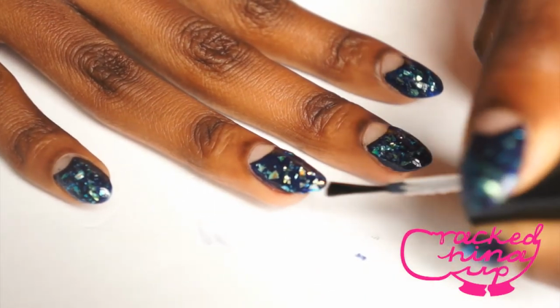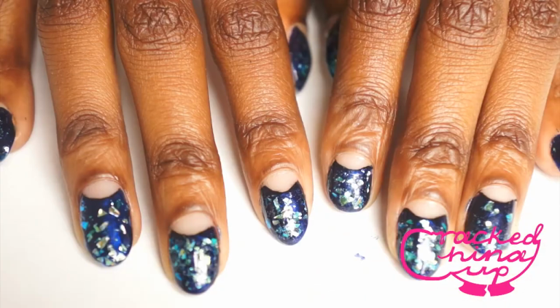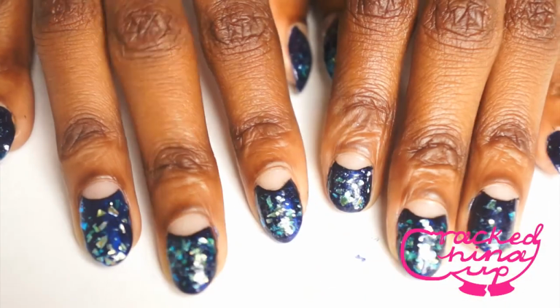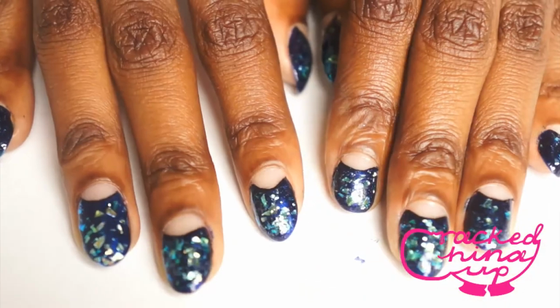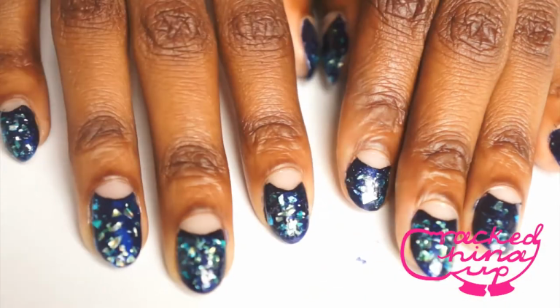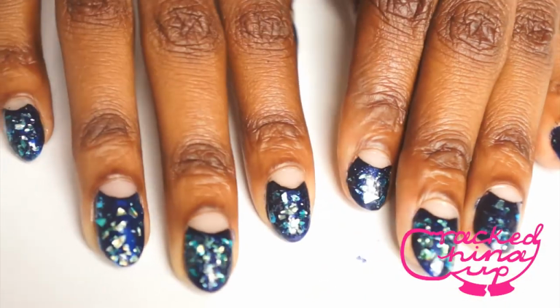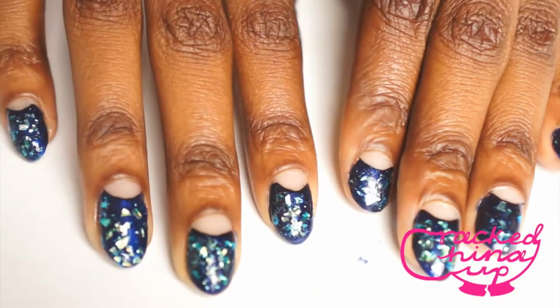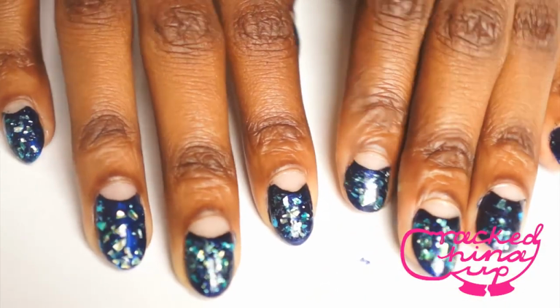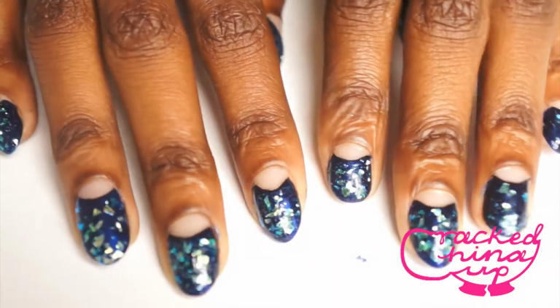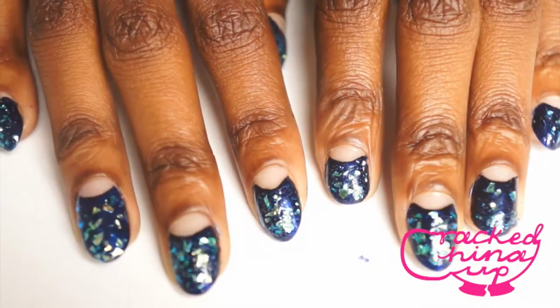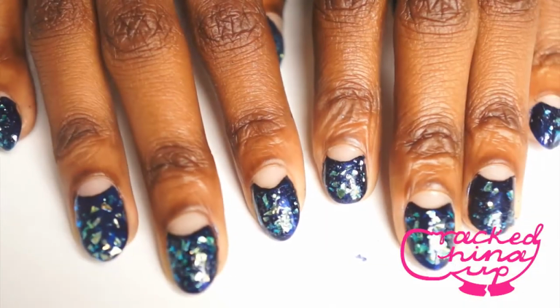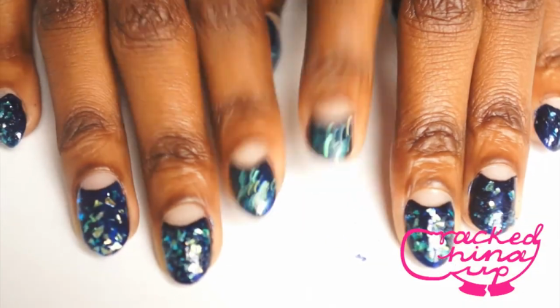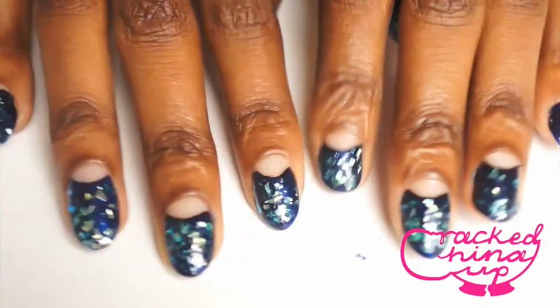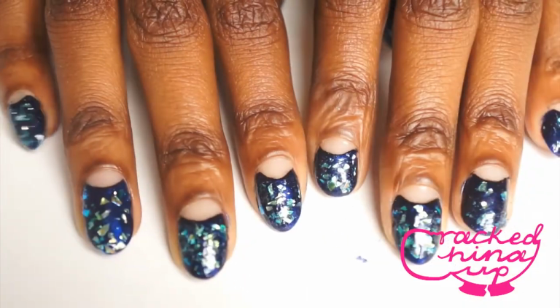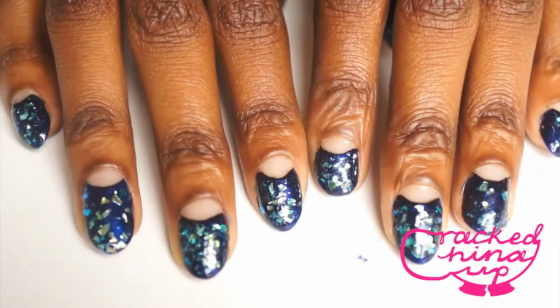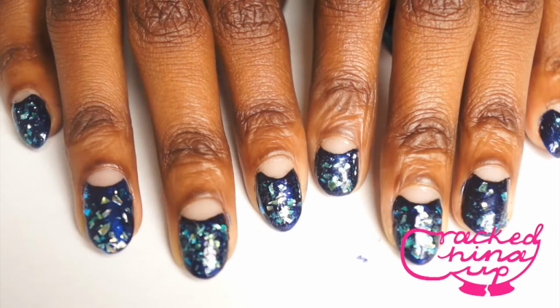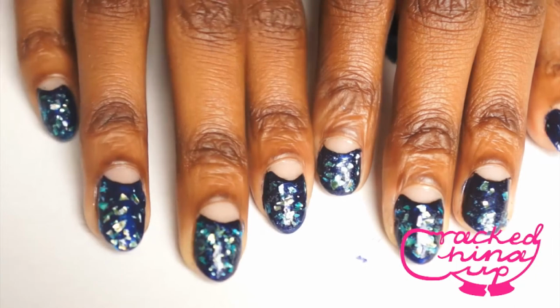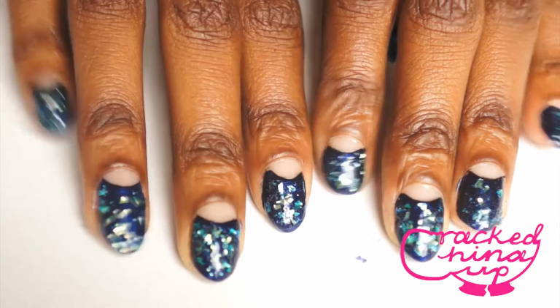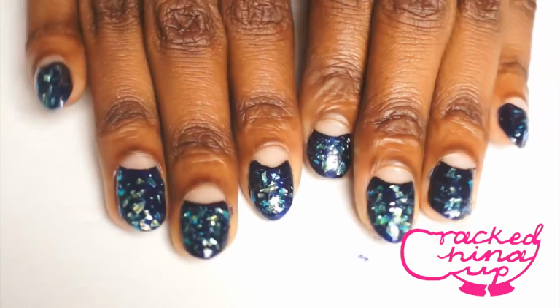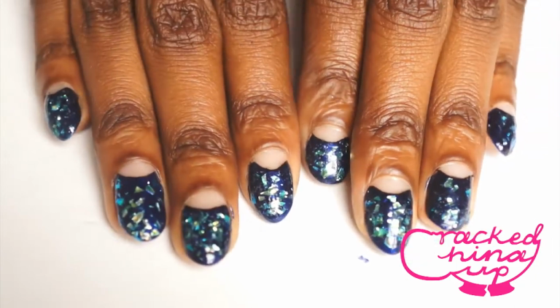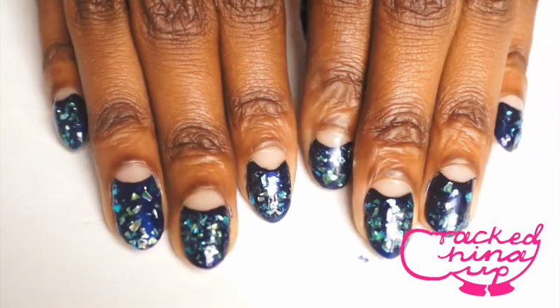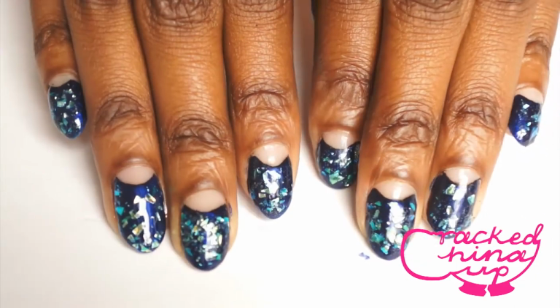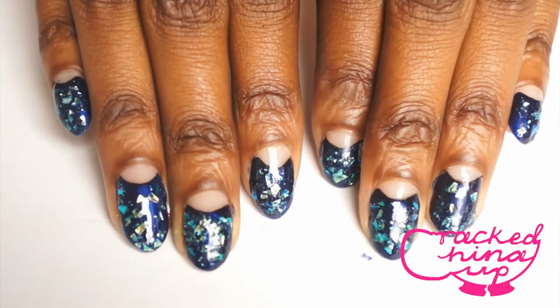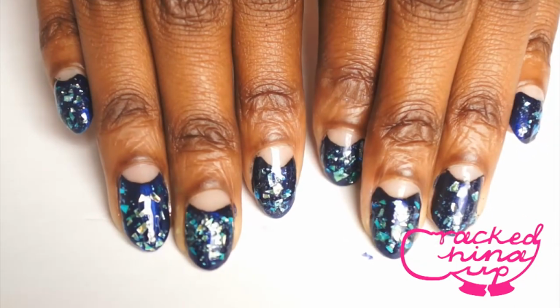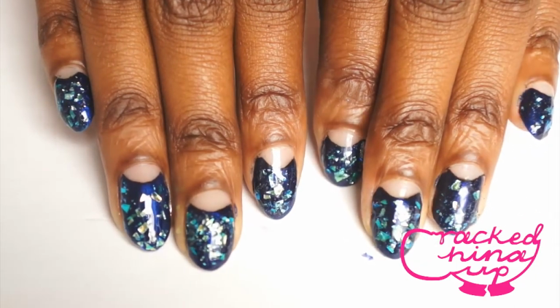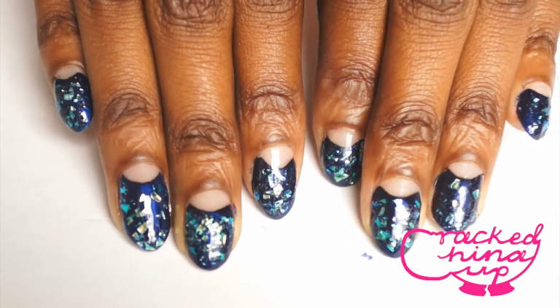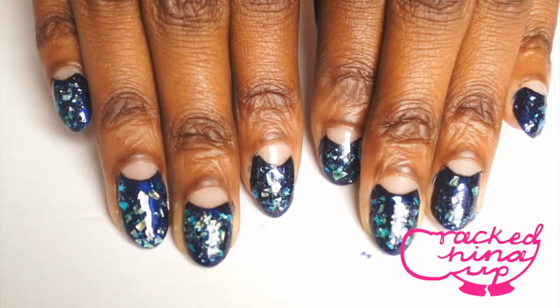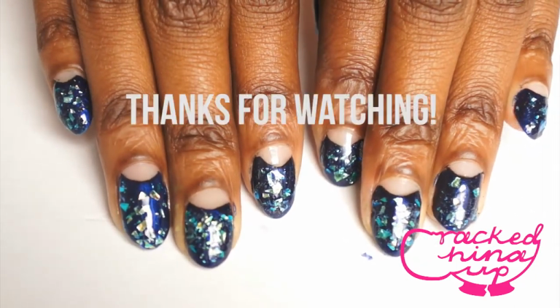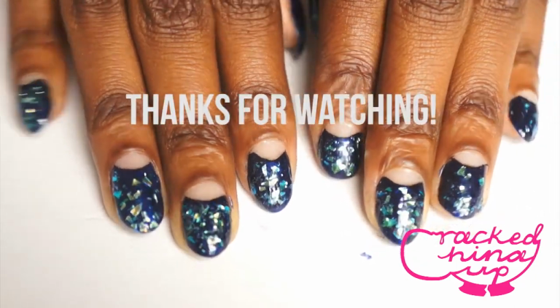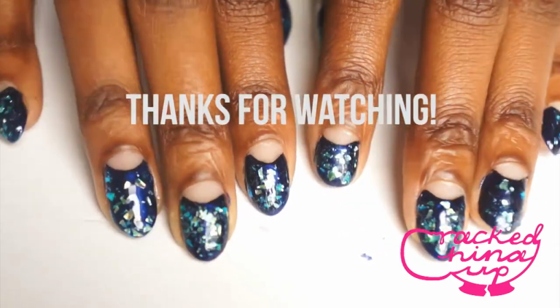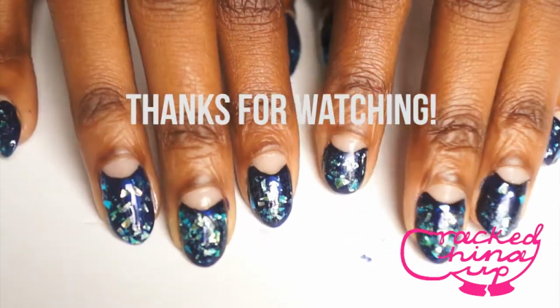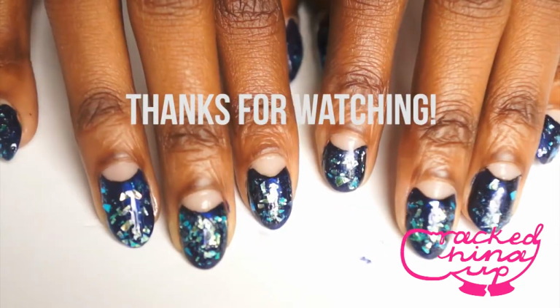And there you have it — your gem encrusted half moon manicure. Thanks for watching, bye!